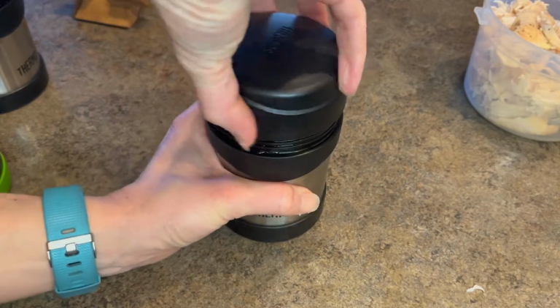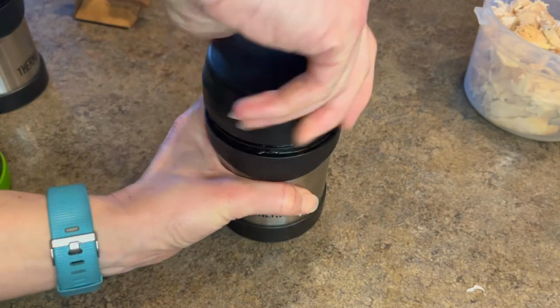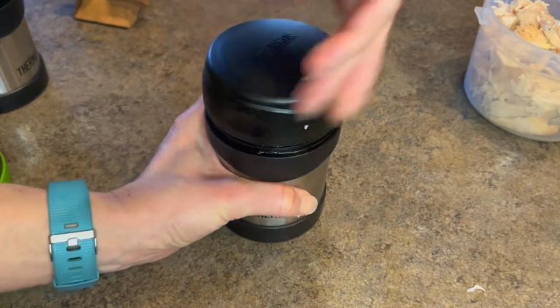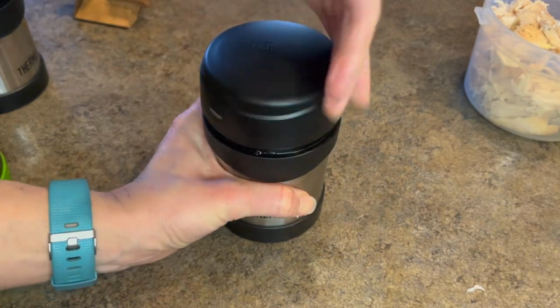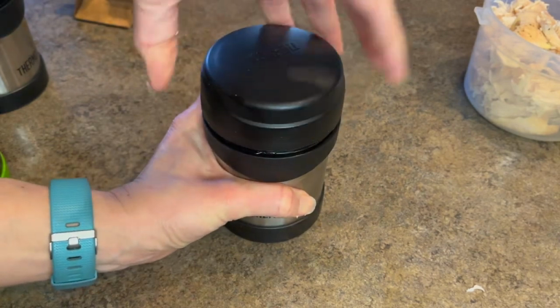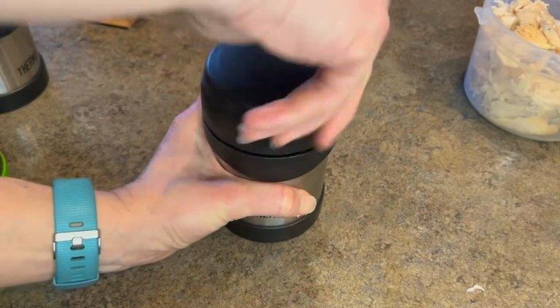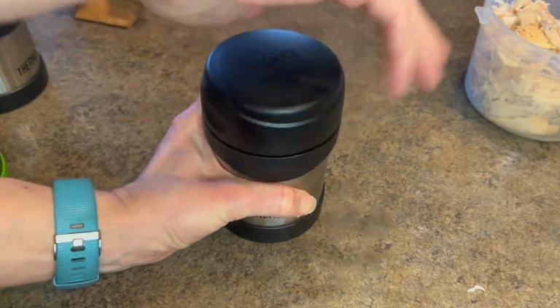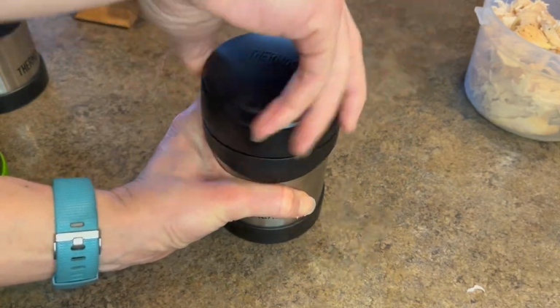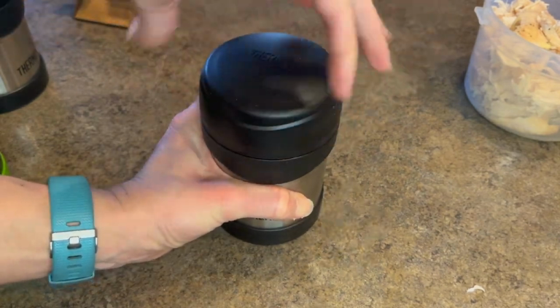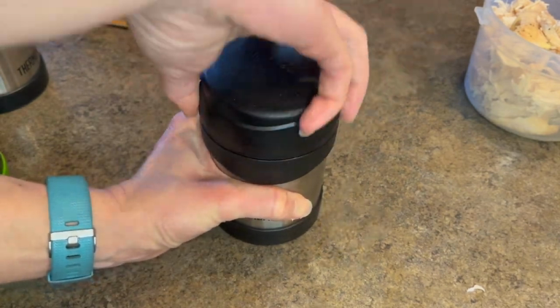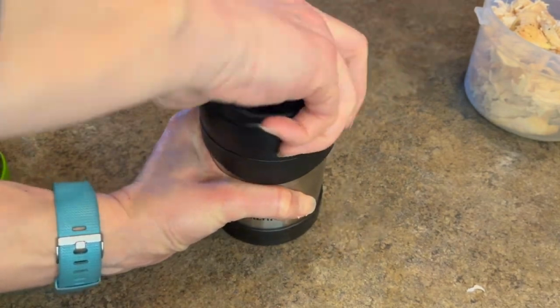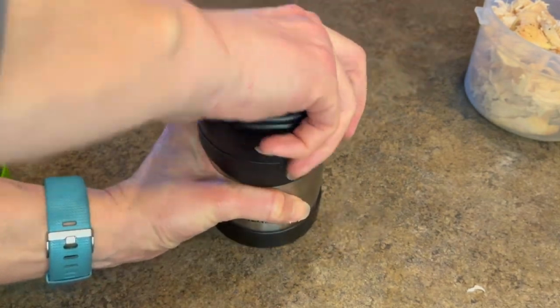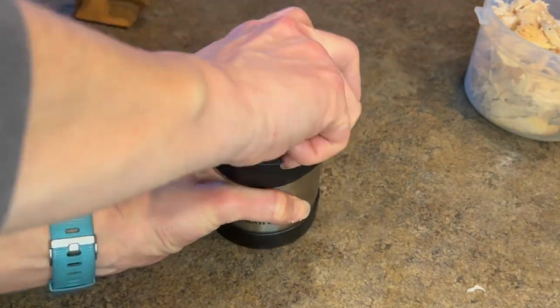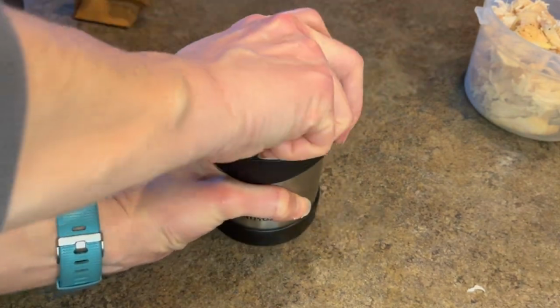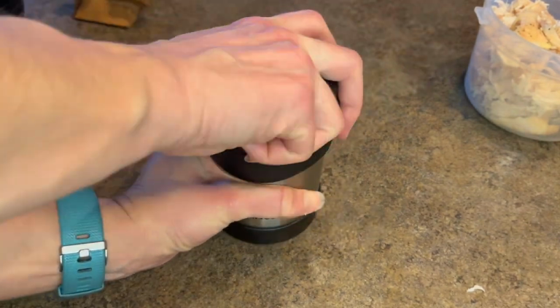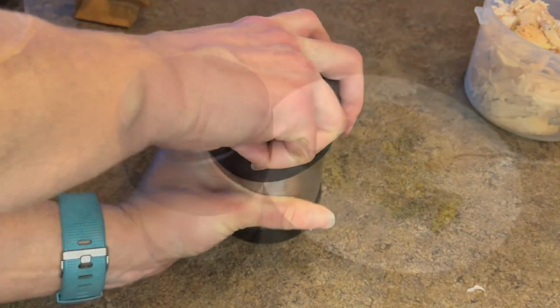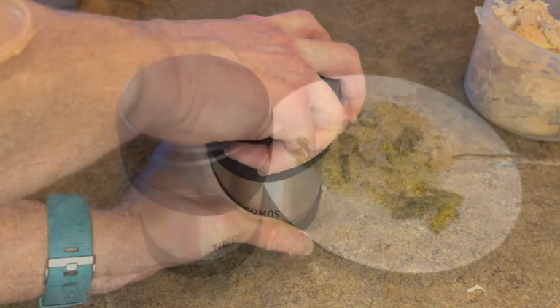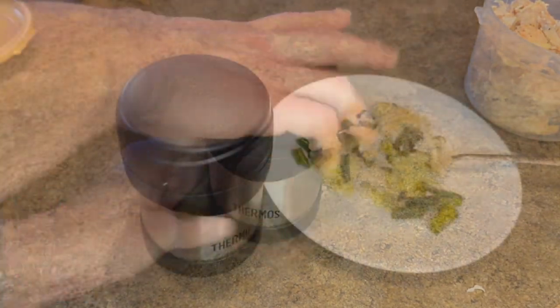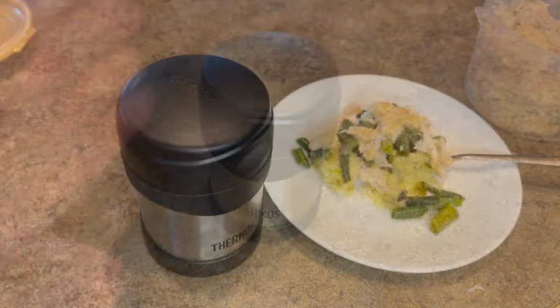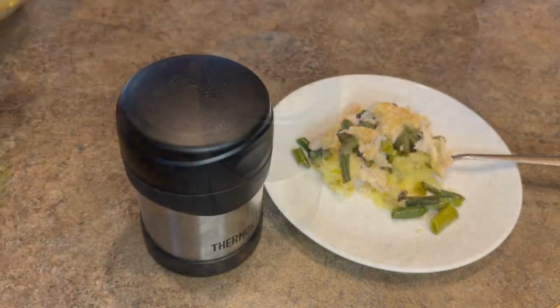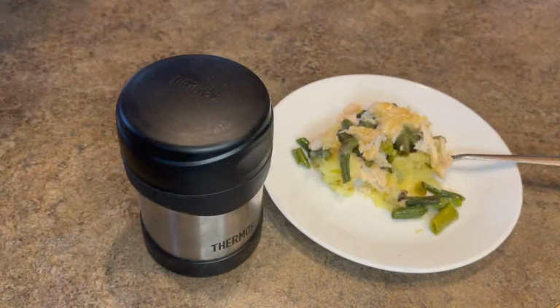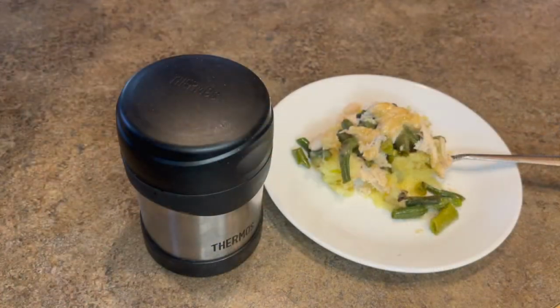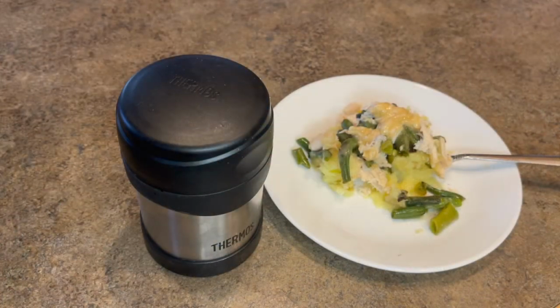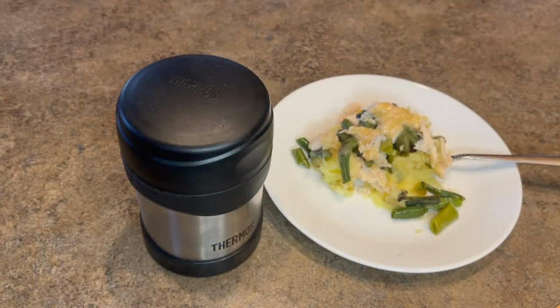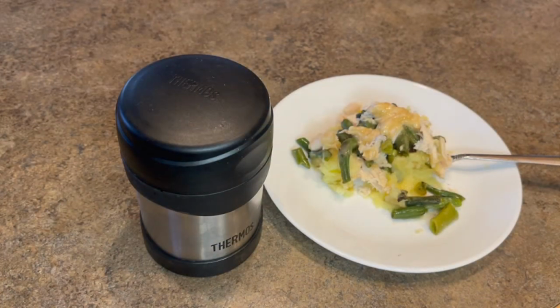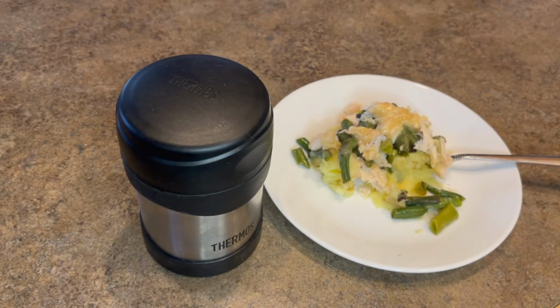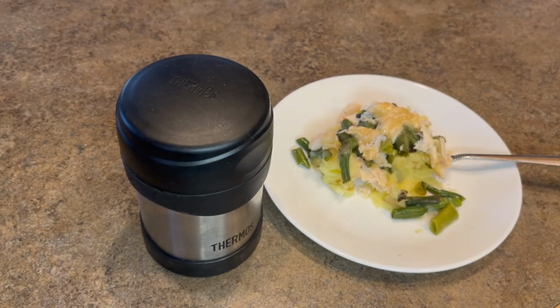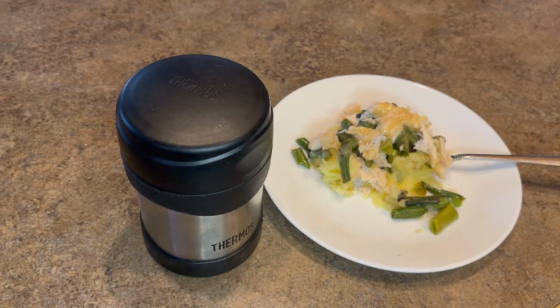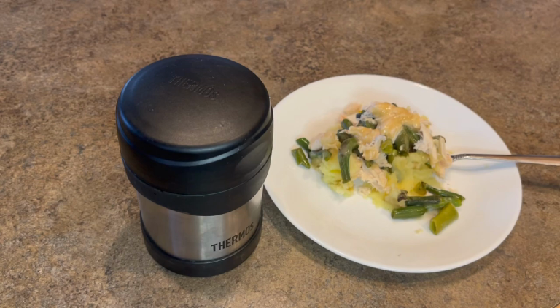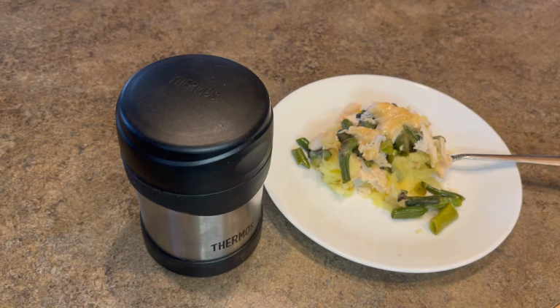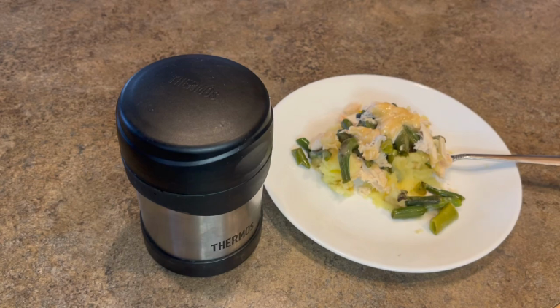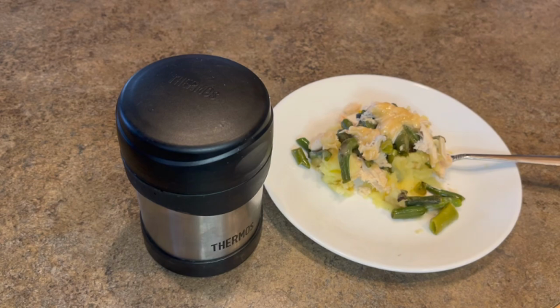So there's chicken mashed potato bowls. I hope you liked this video and give this recipe a try. Thanks for watching!